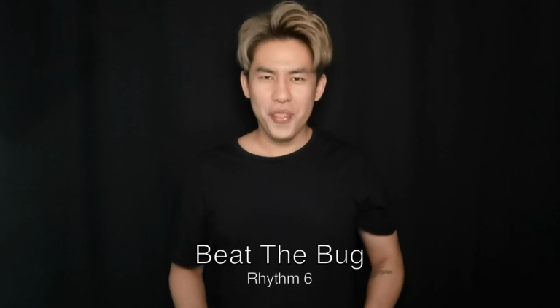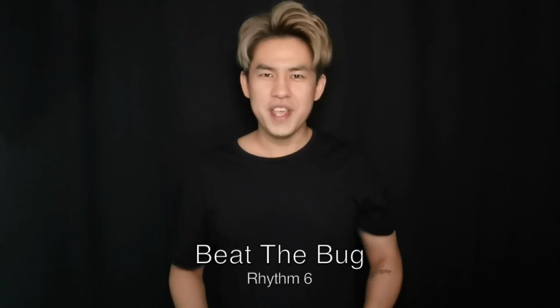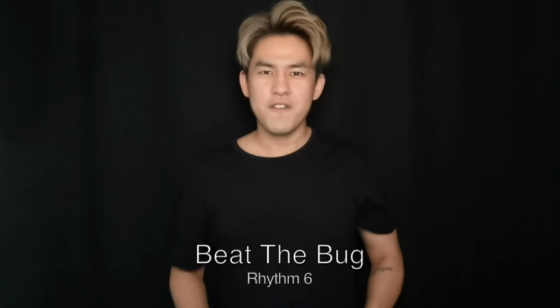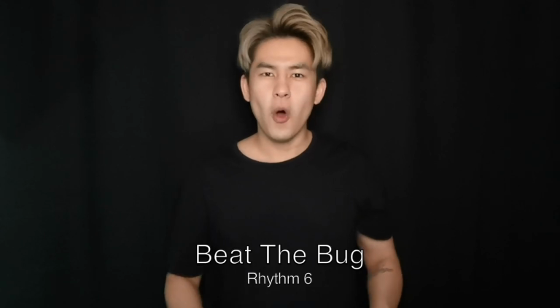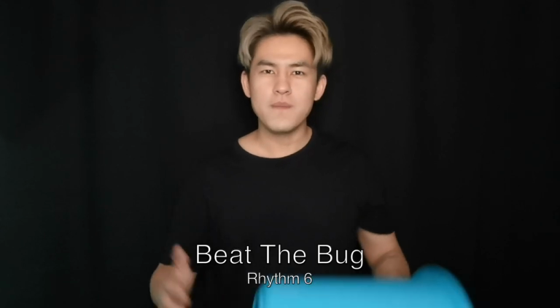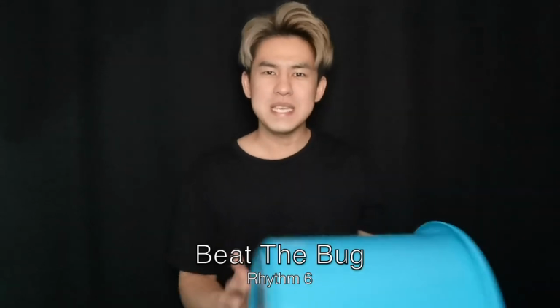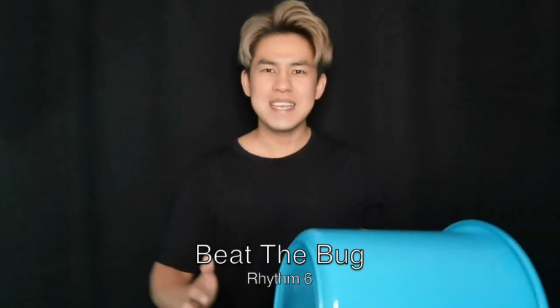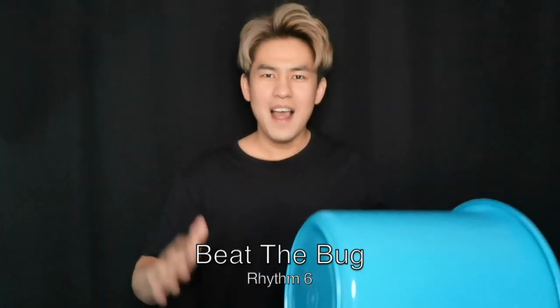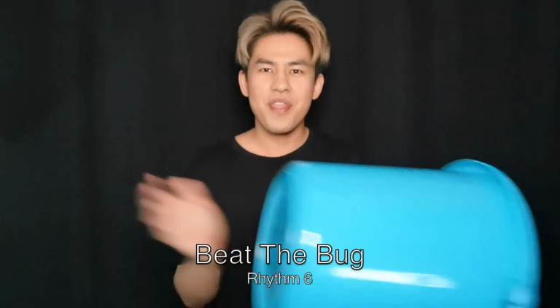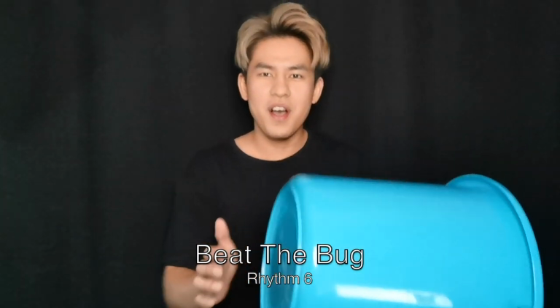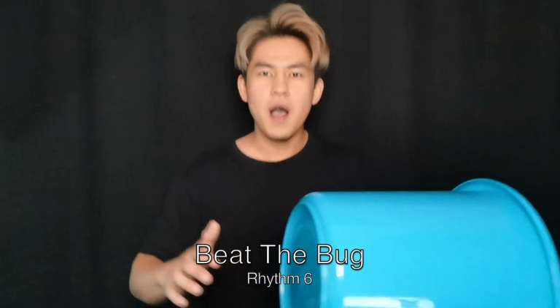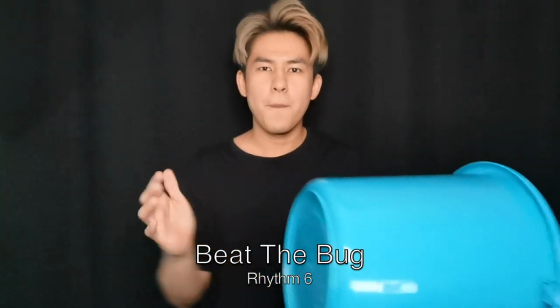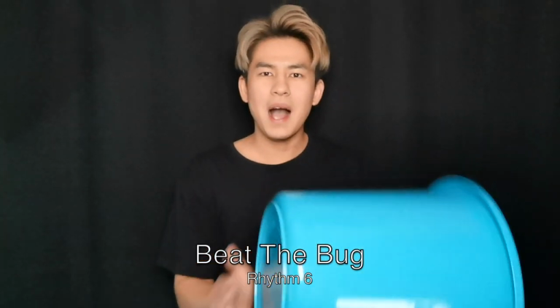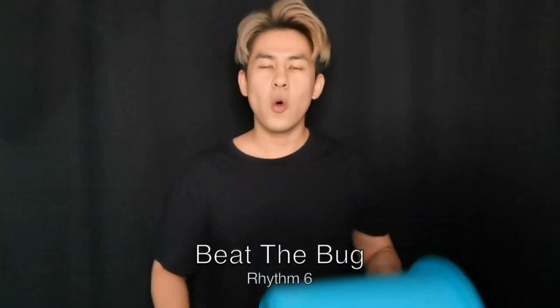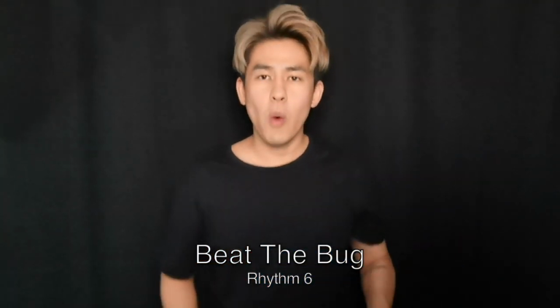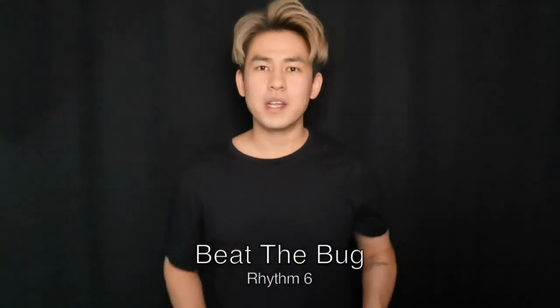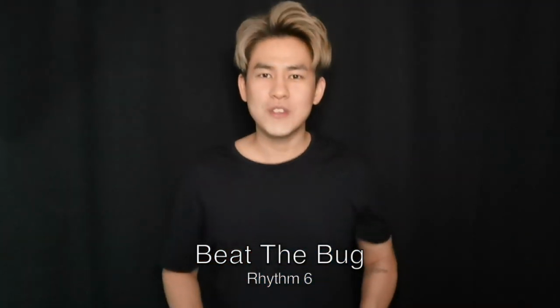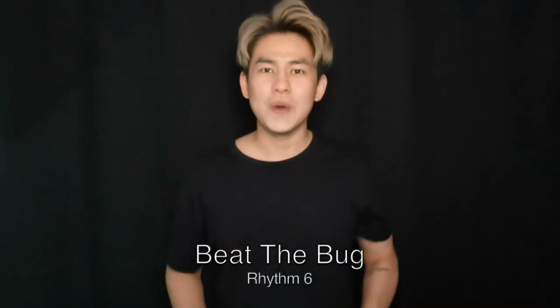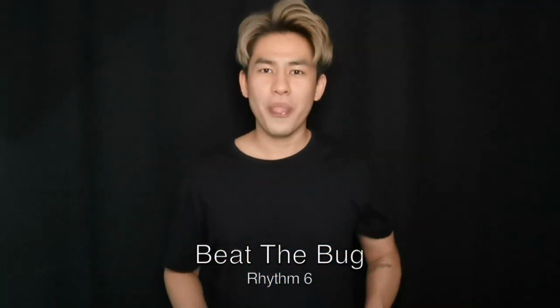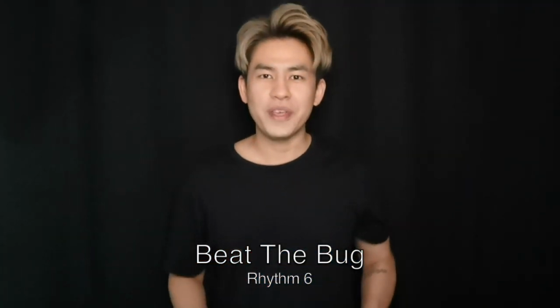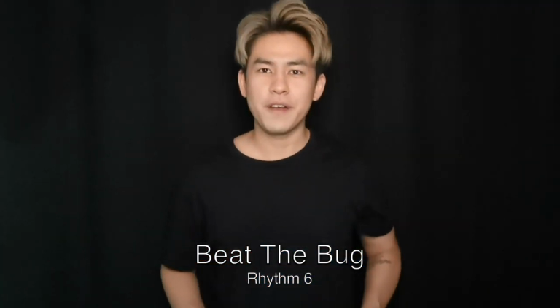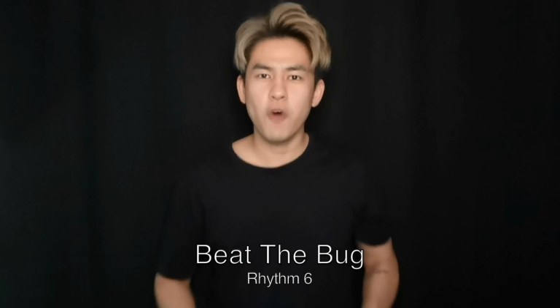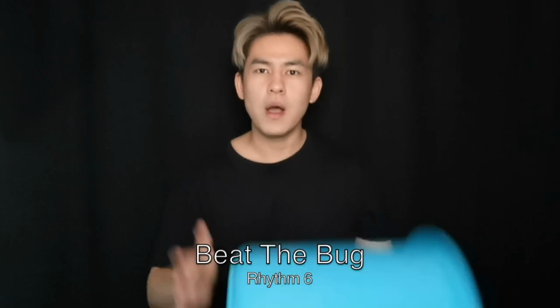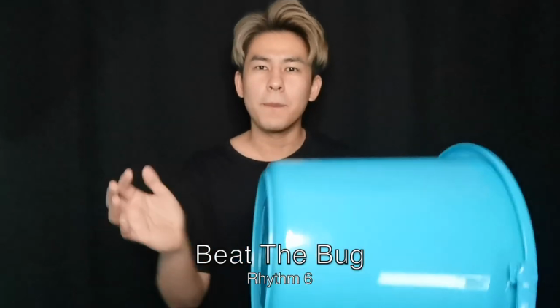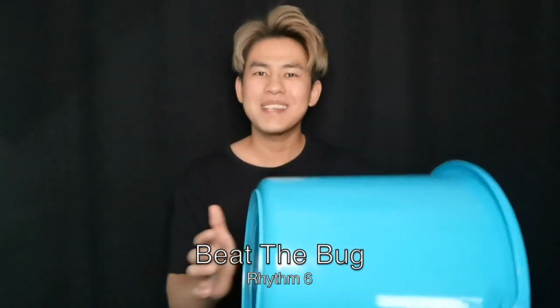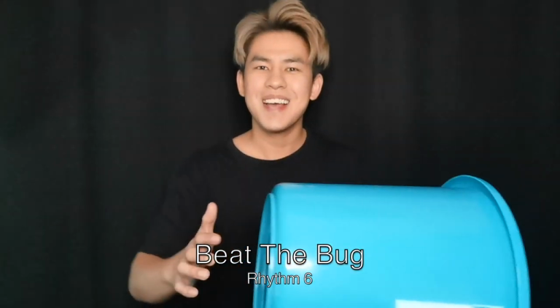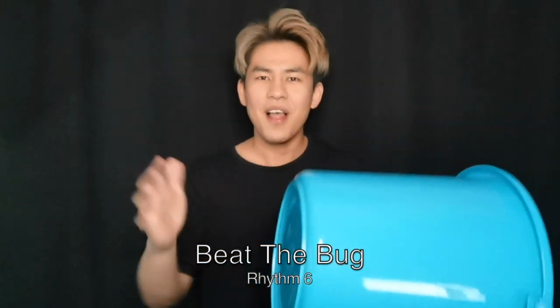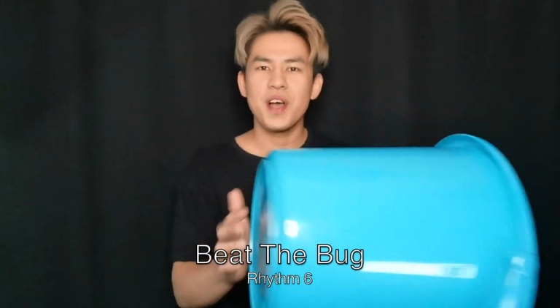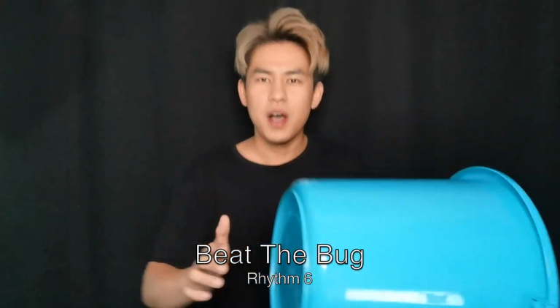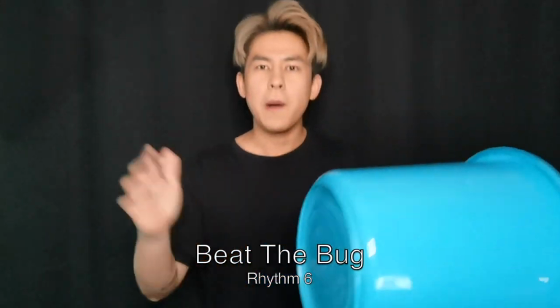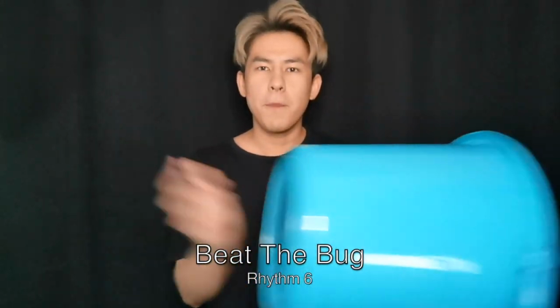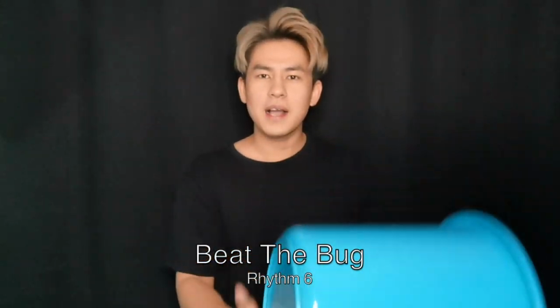3, 4. Beat the buck. 1, 2, 3, 4. Beat the buck.